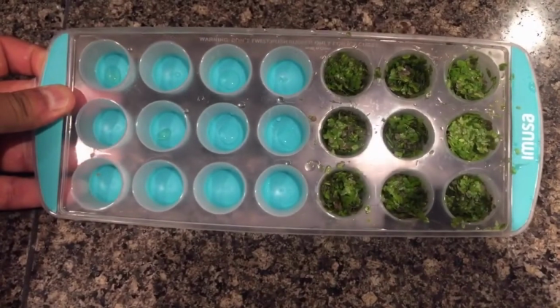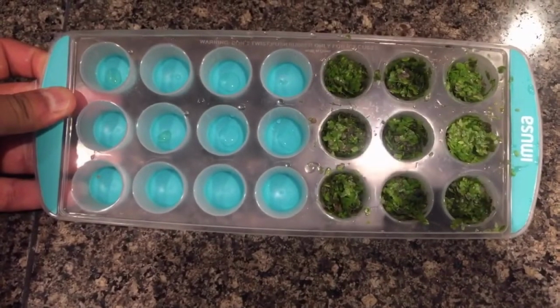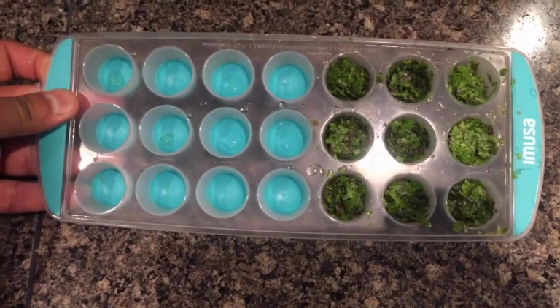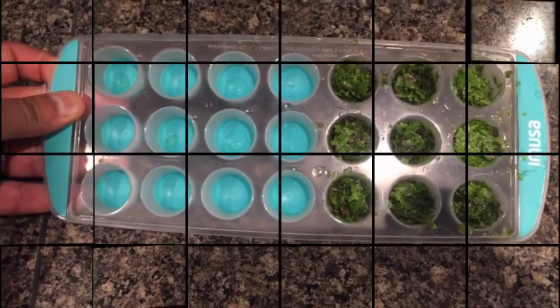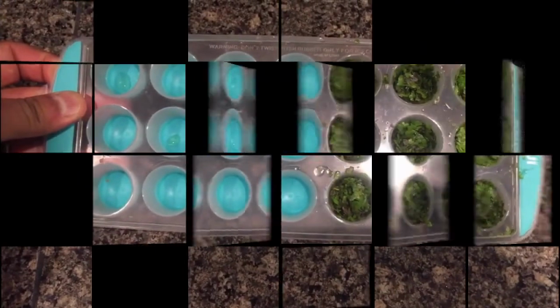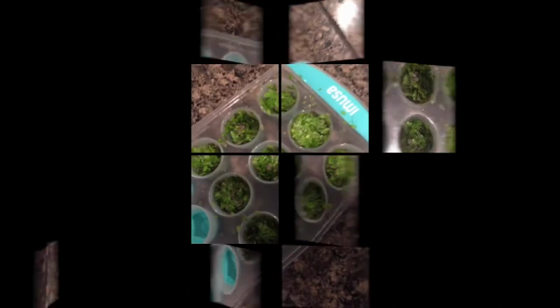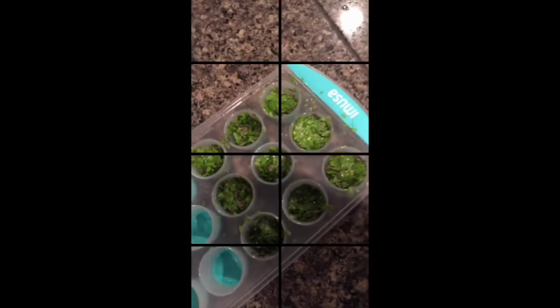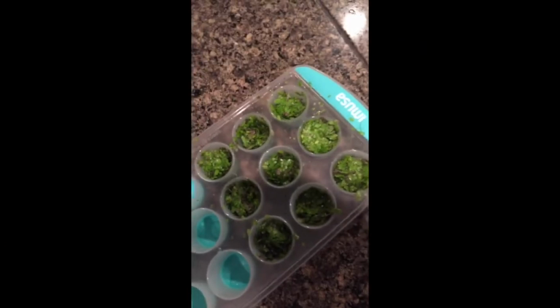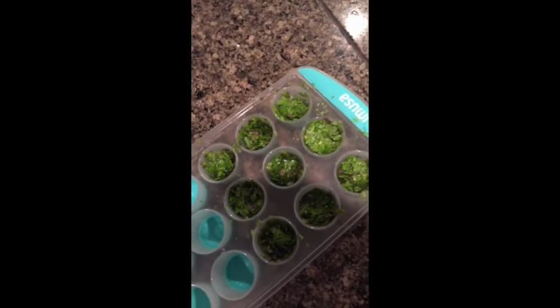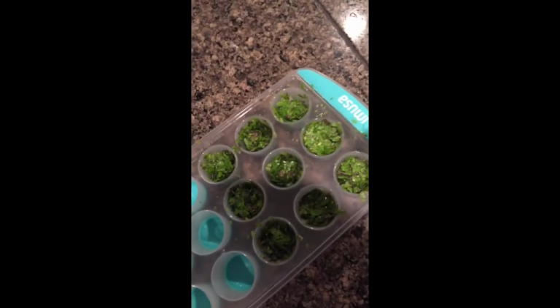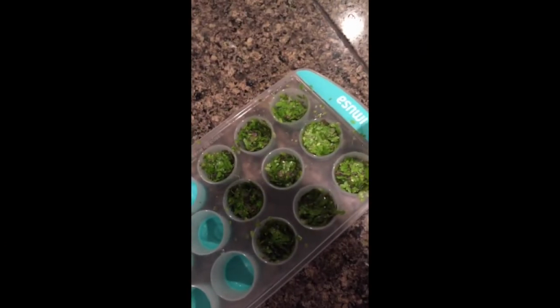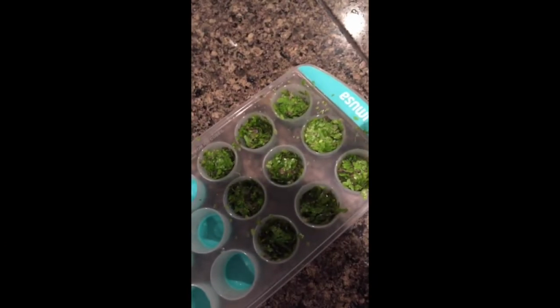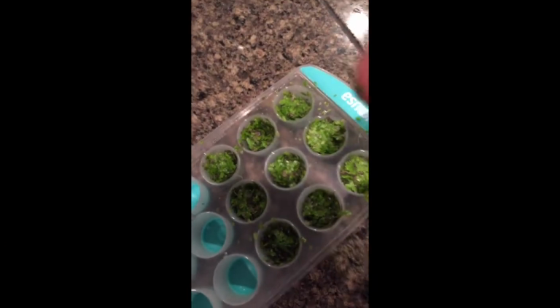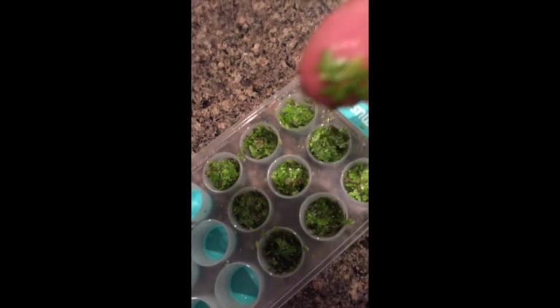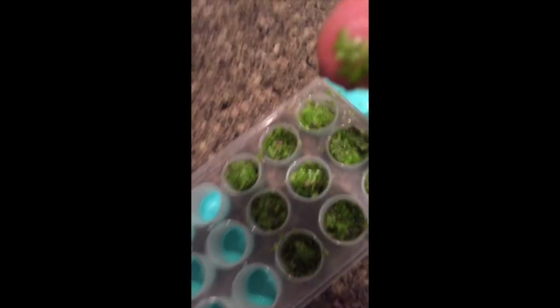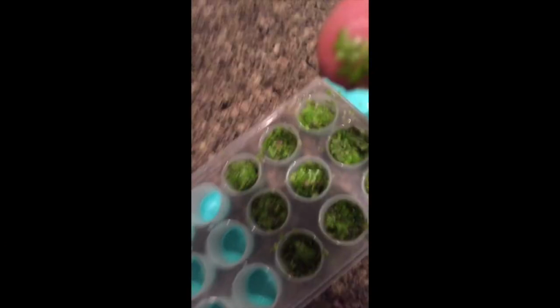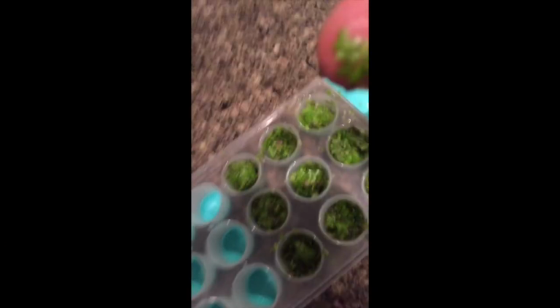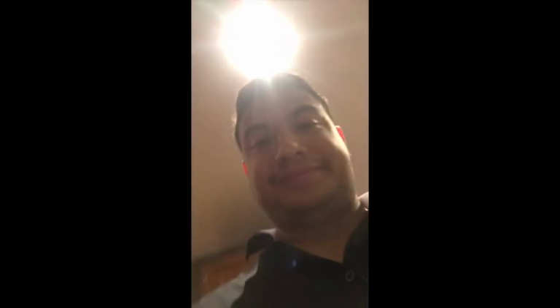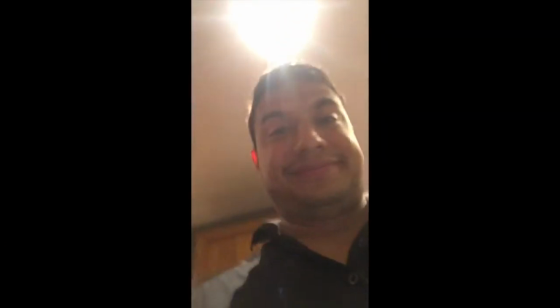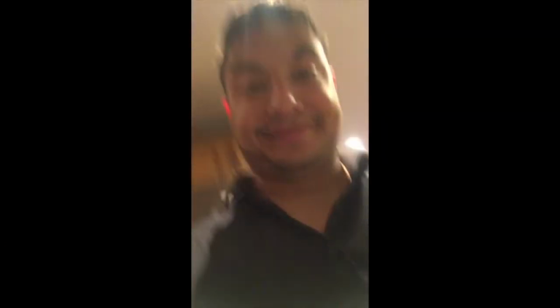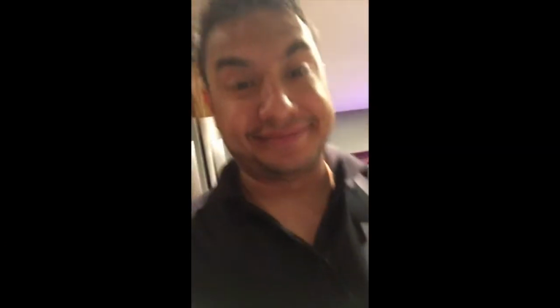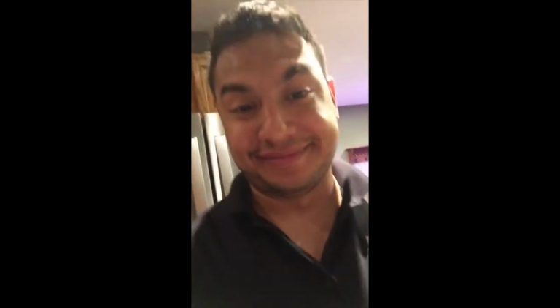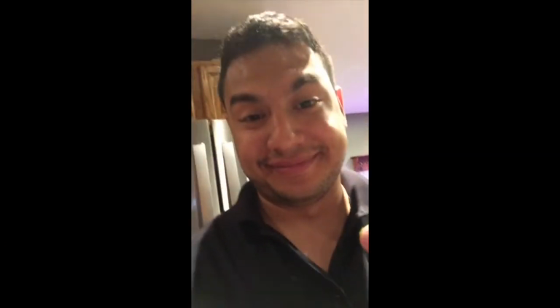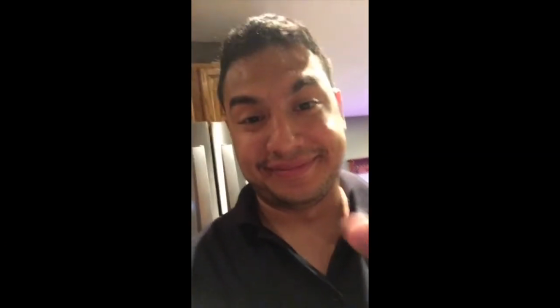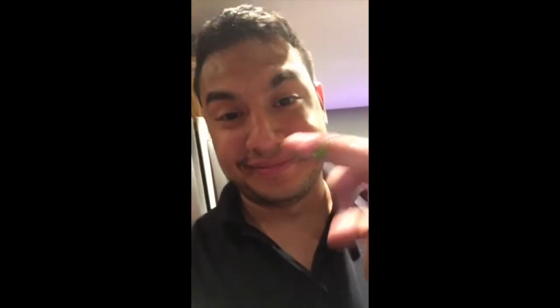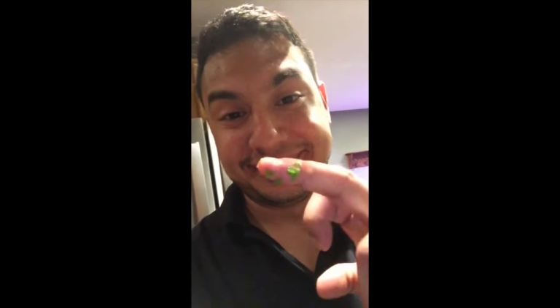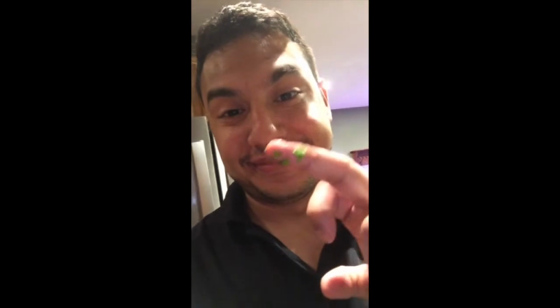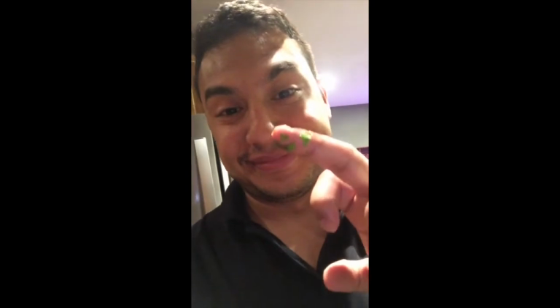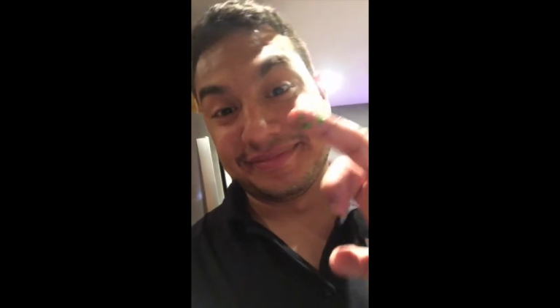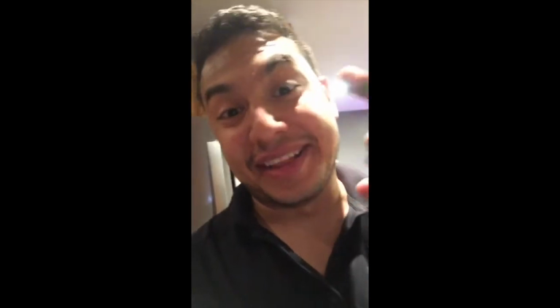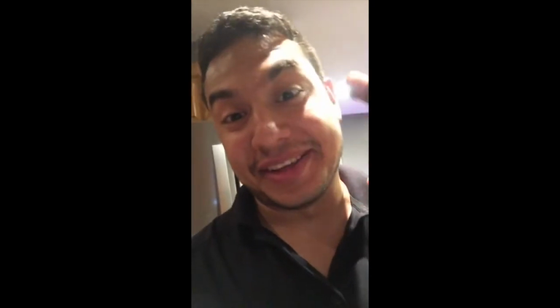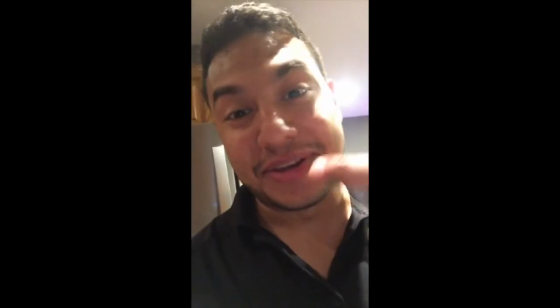The rabbits are going to love it. Well, truth be told, I like it too.